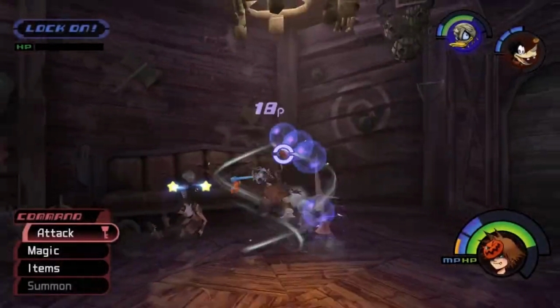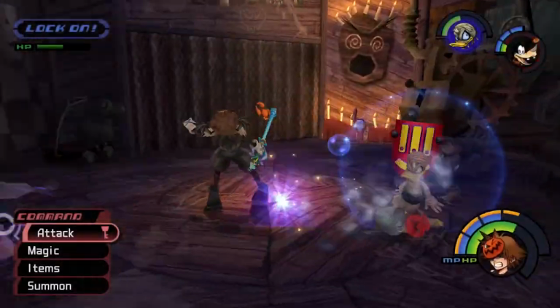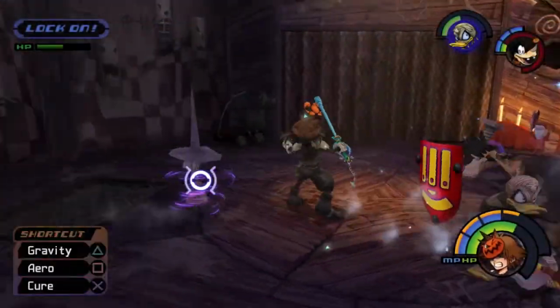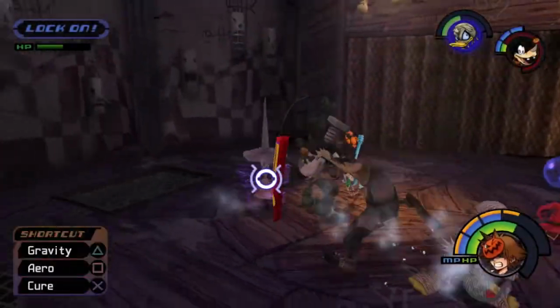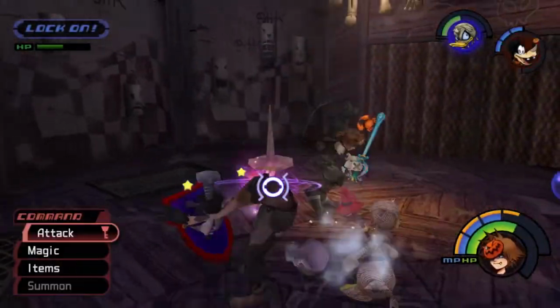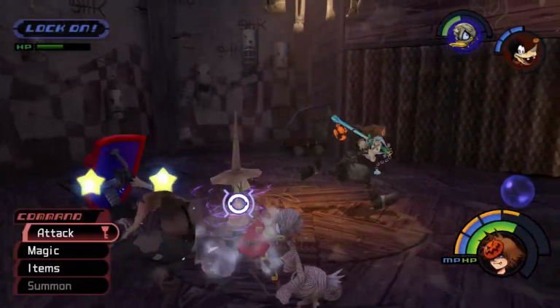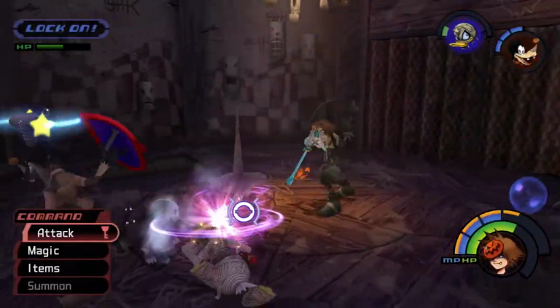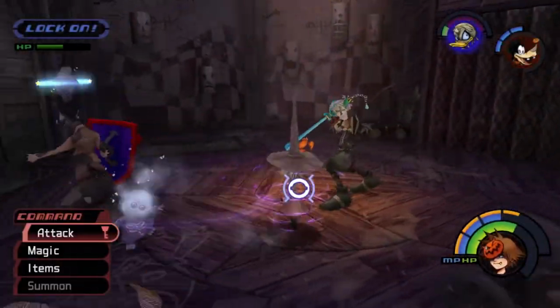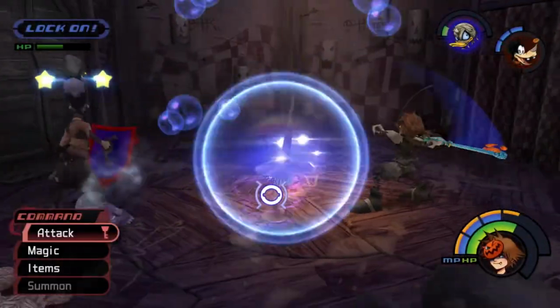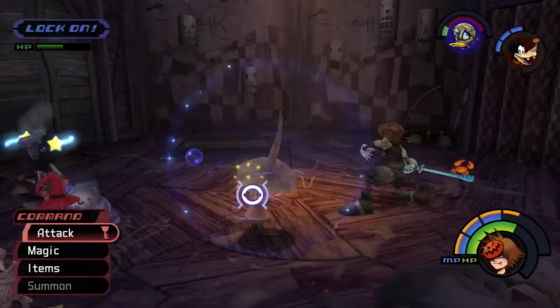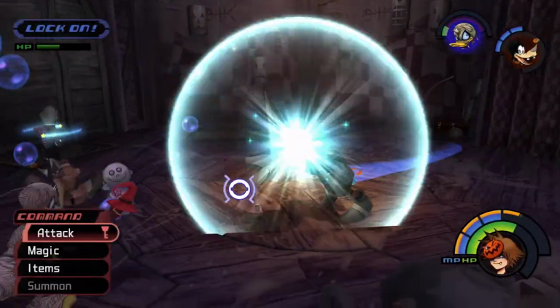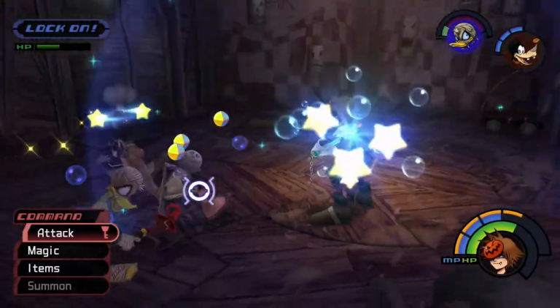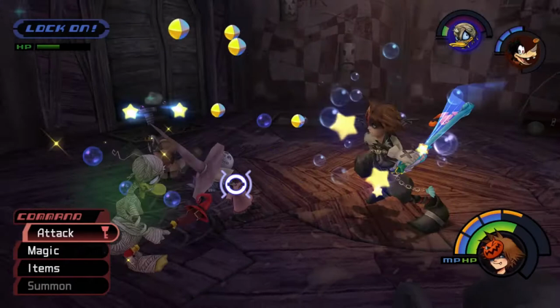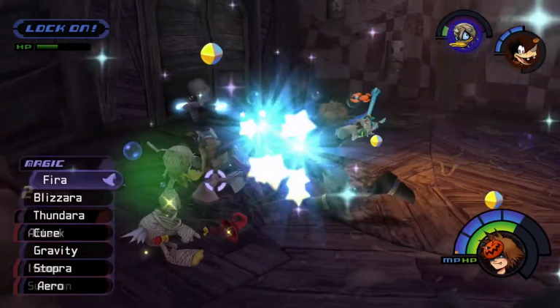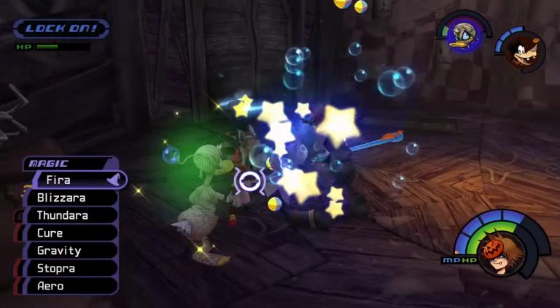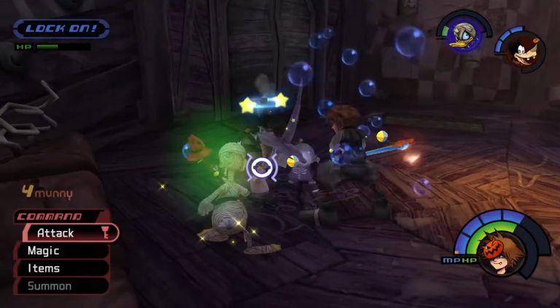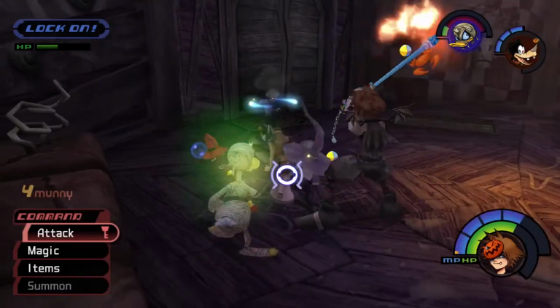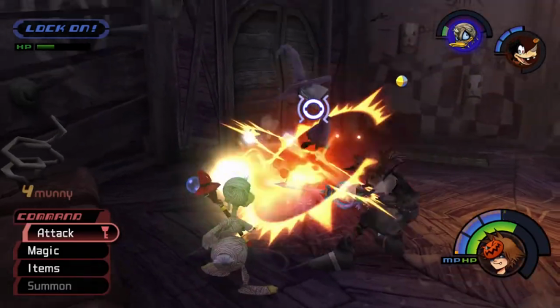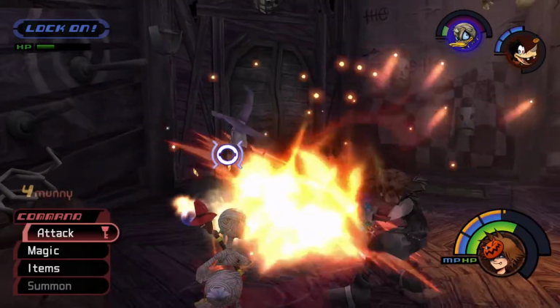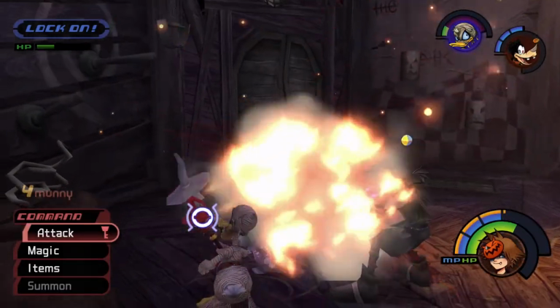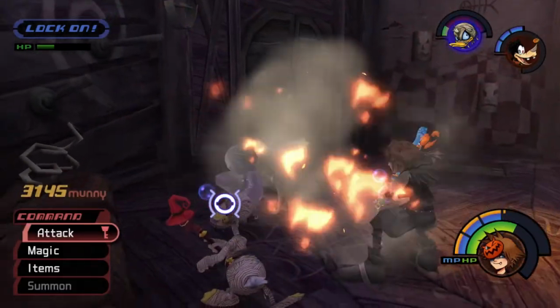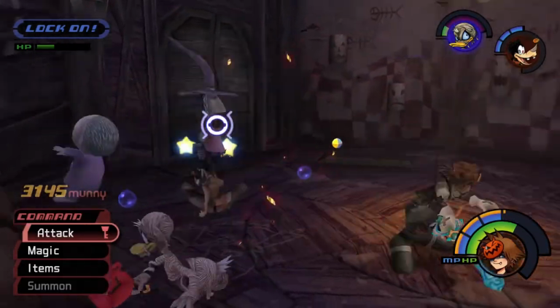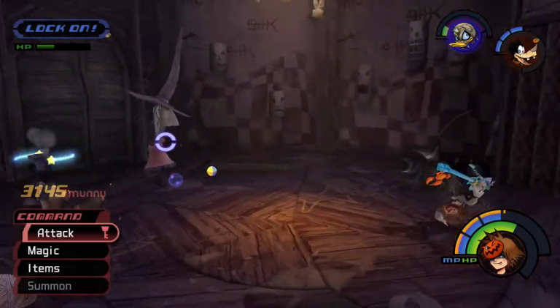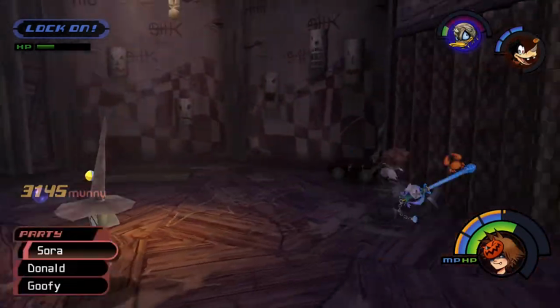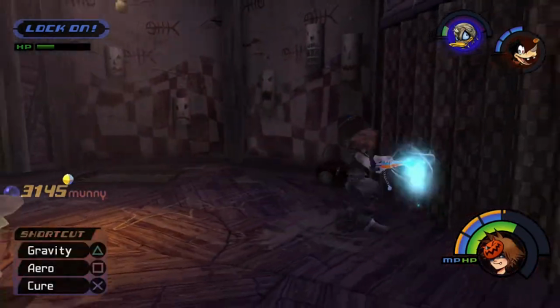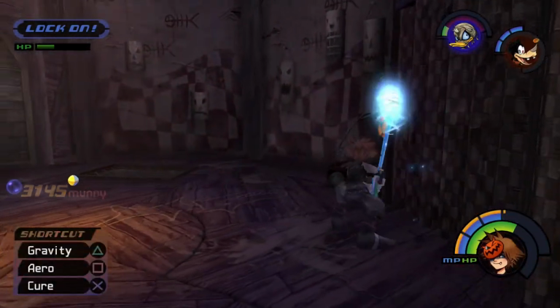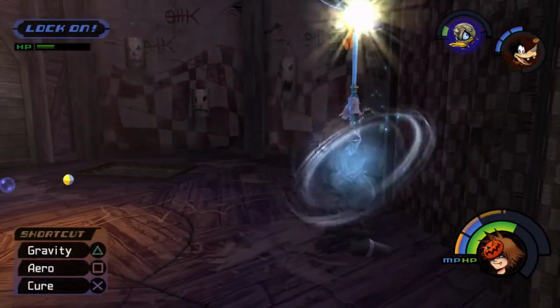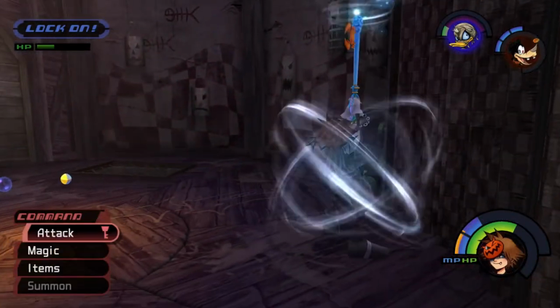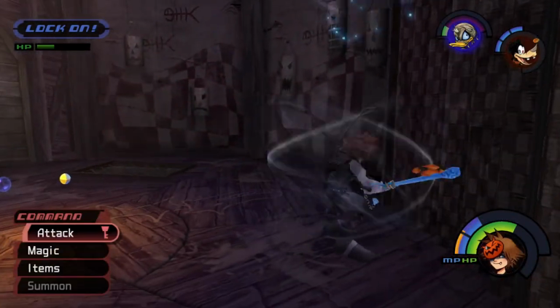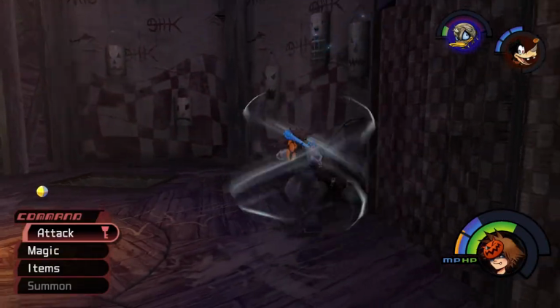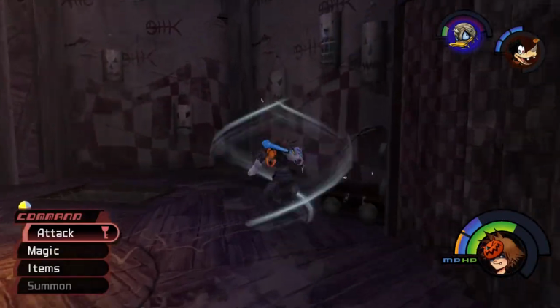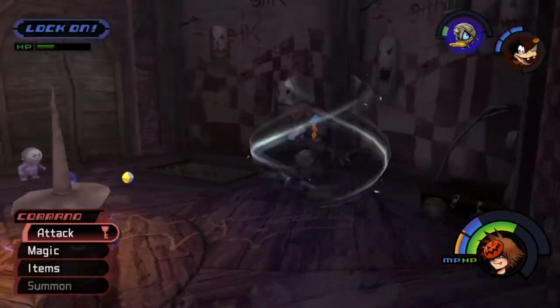Shock uses a spinning attack that staggers Sora. Use high jump, dodge roll, or guard to avoid damage, then follow up with fire or blizzard magic.